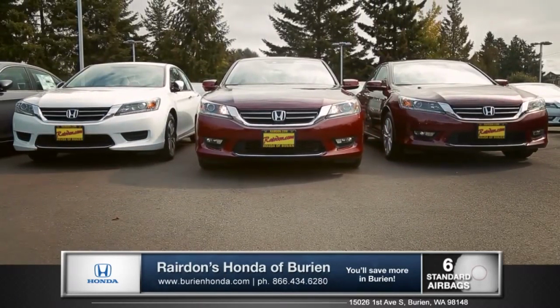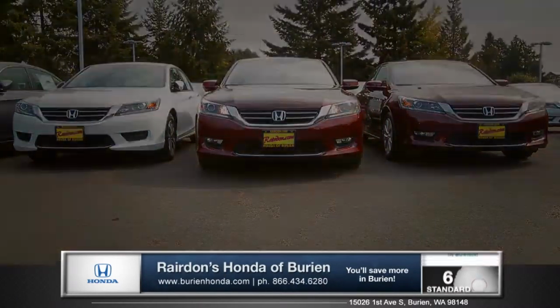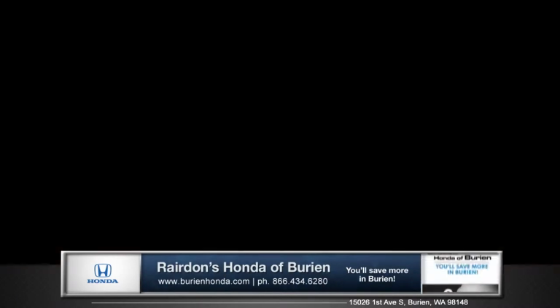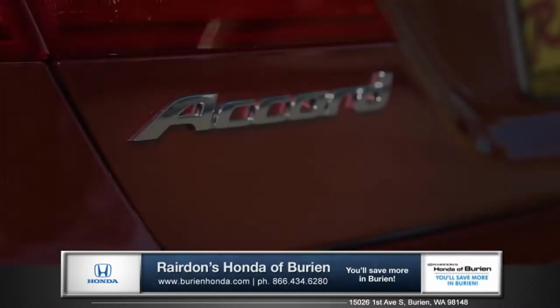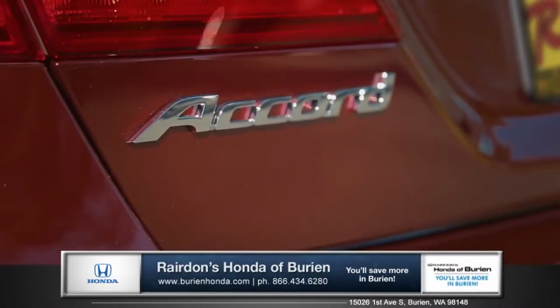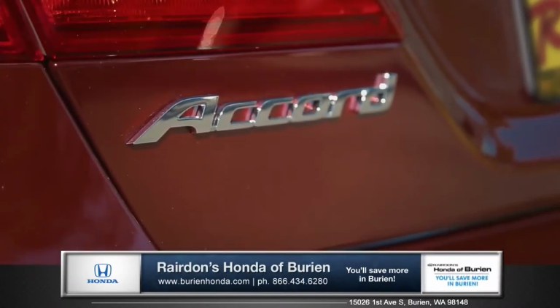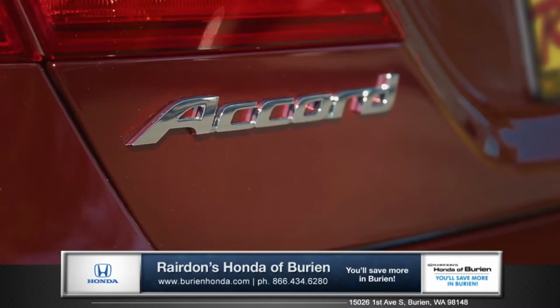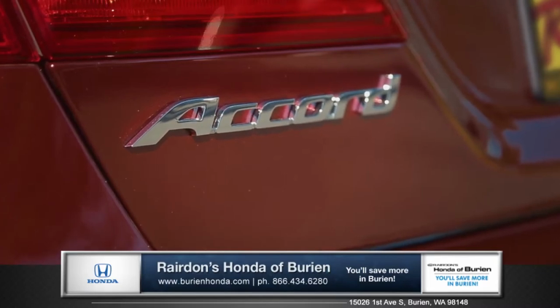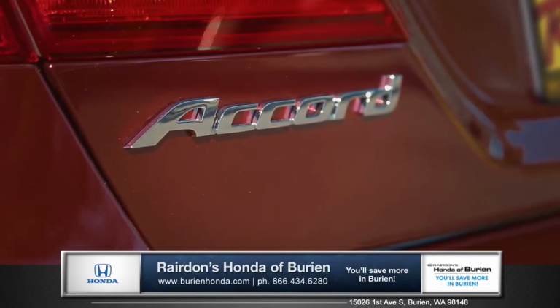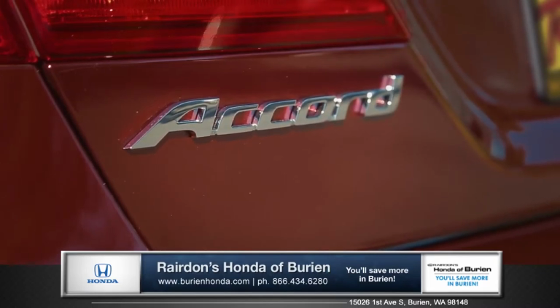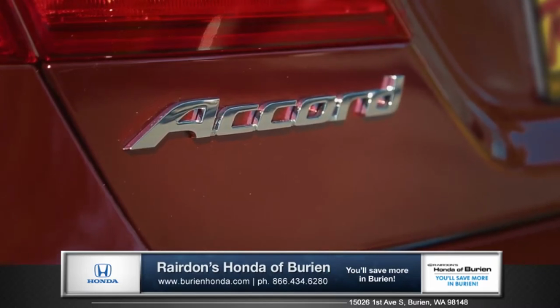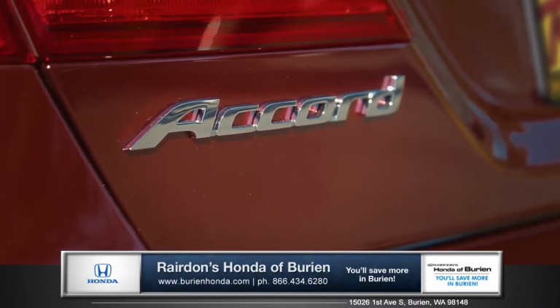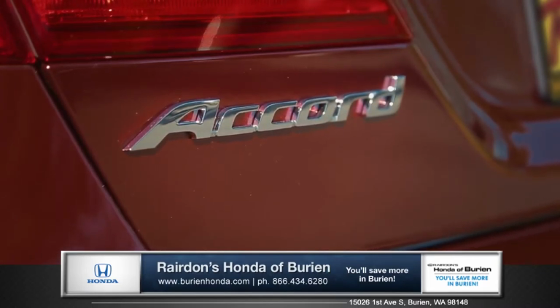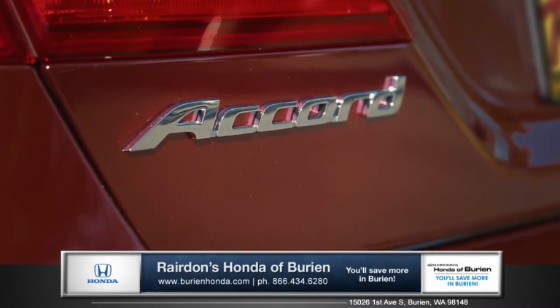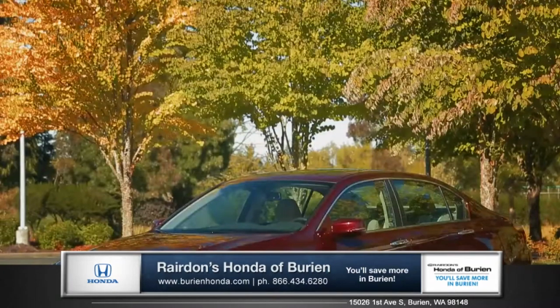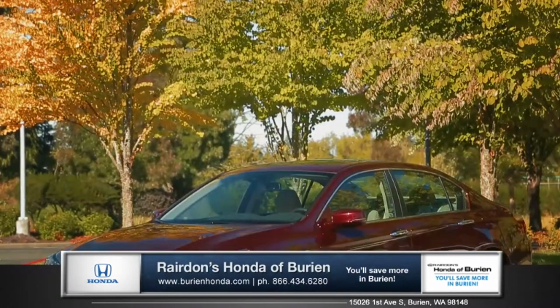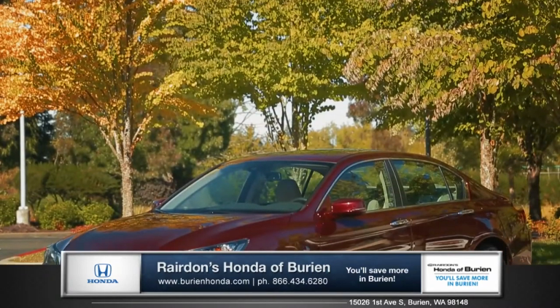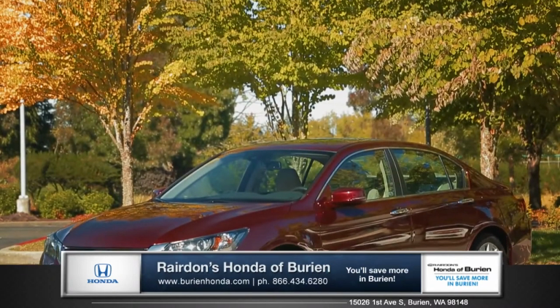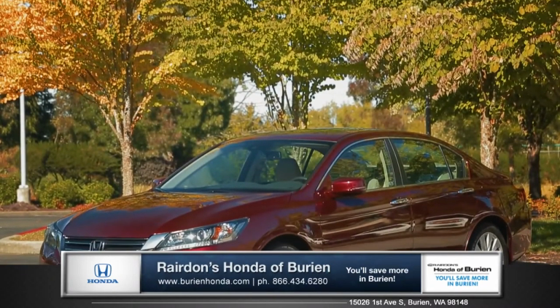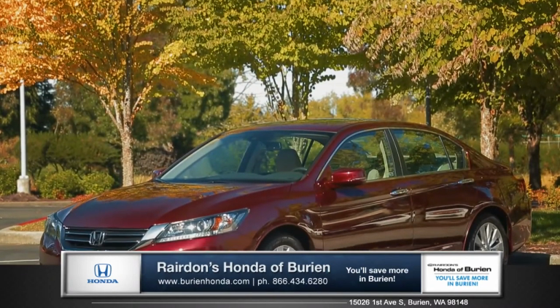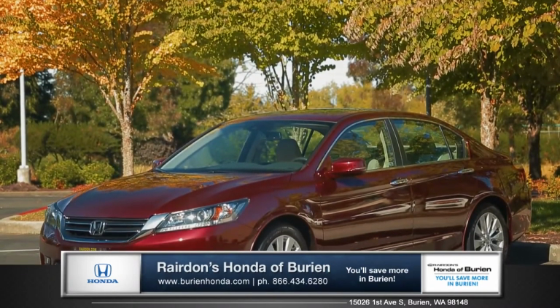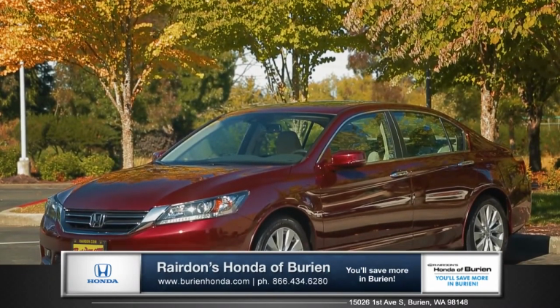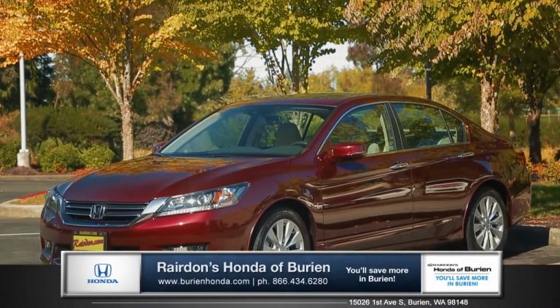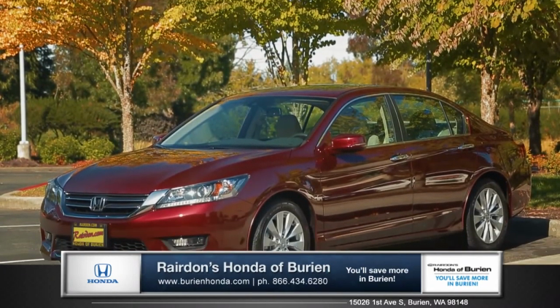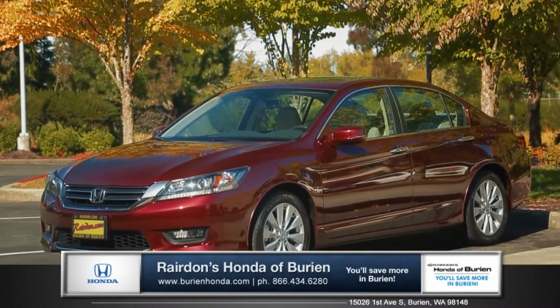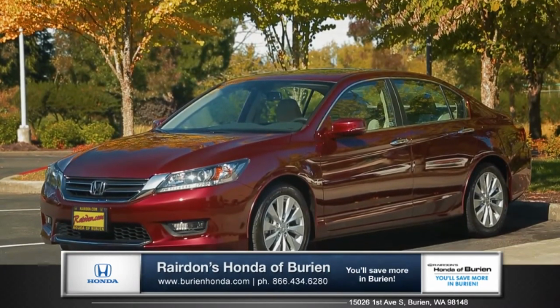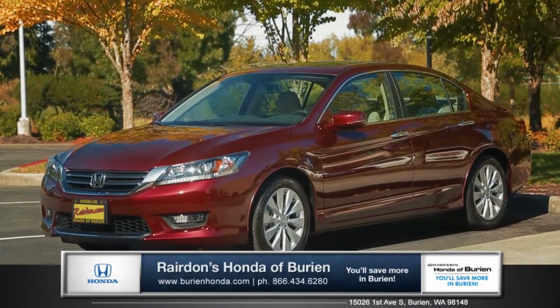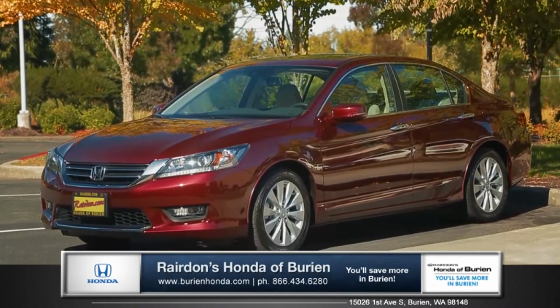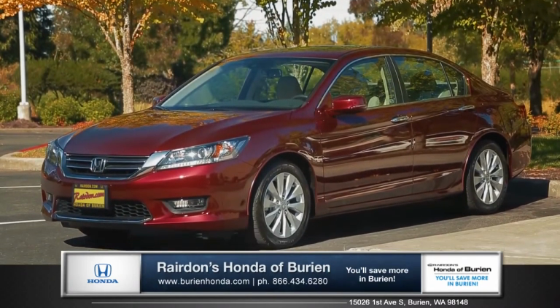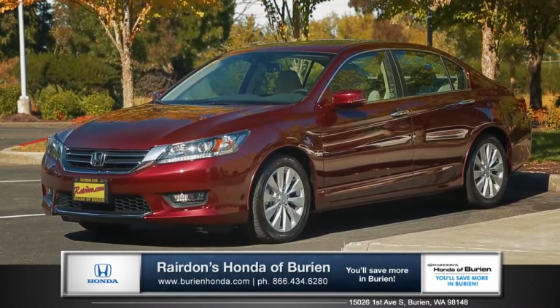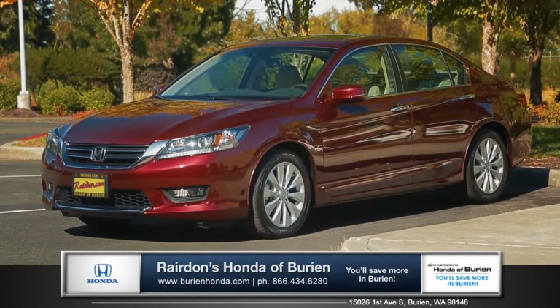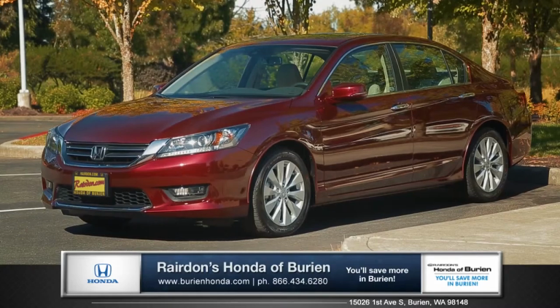The Accord represents all the best of Honda, so come down and see us, and check out the 2015 Honda Accord.